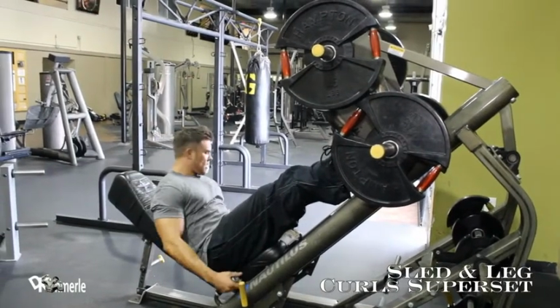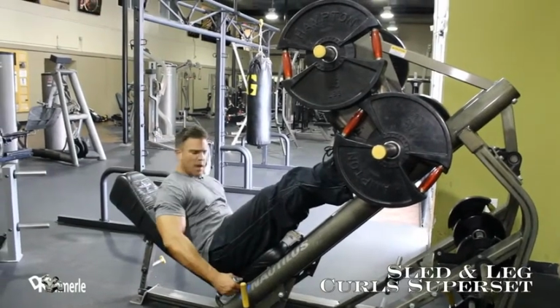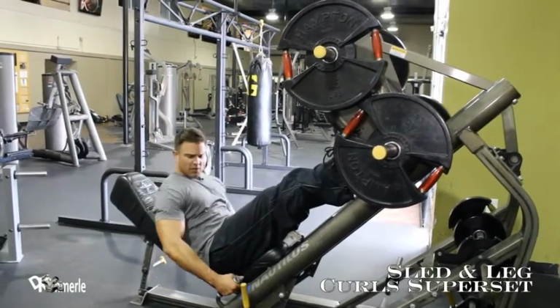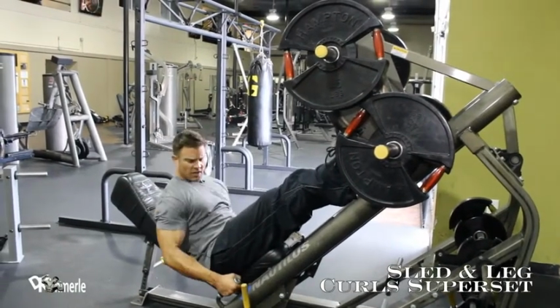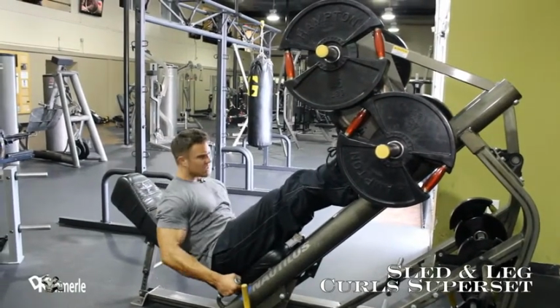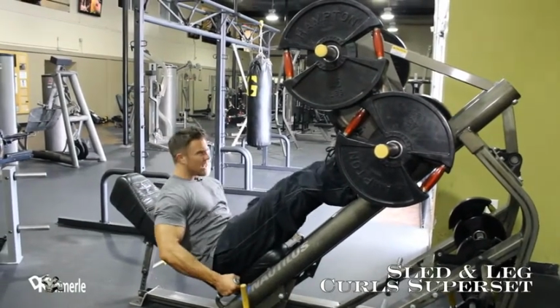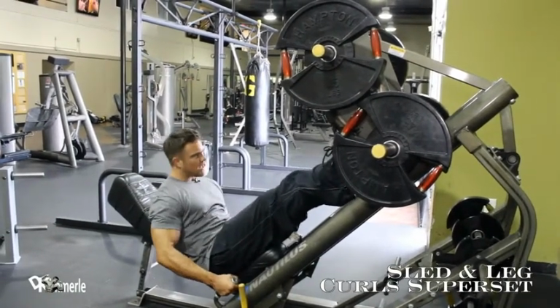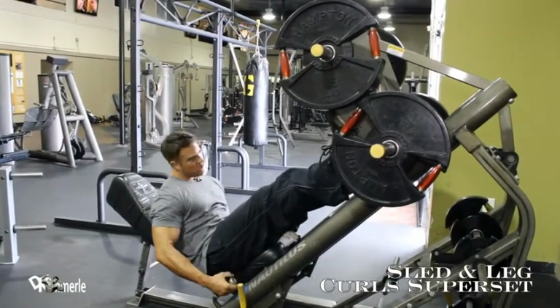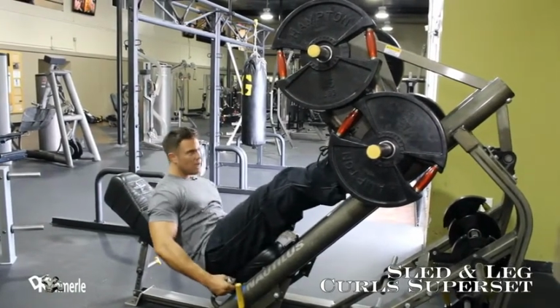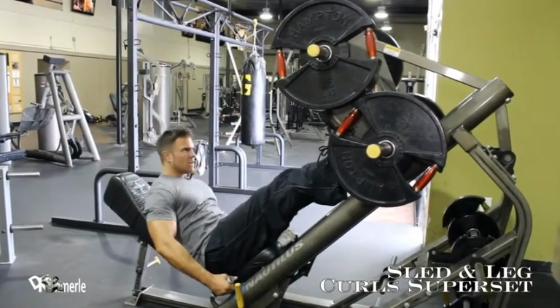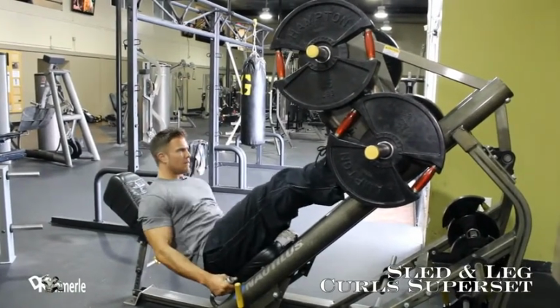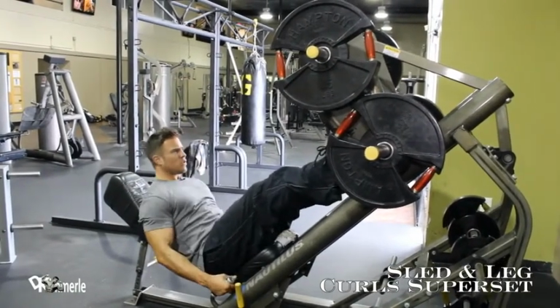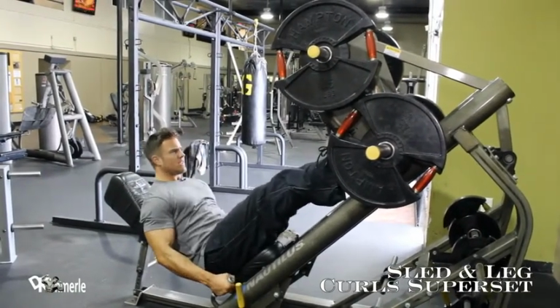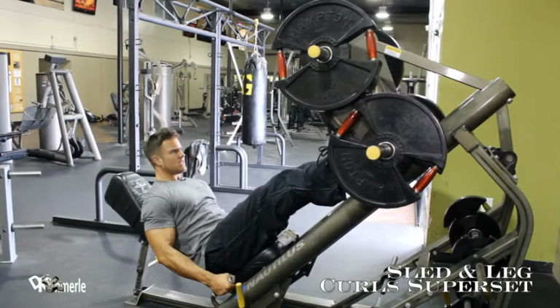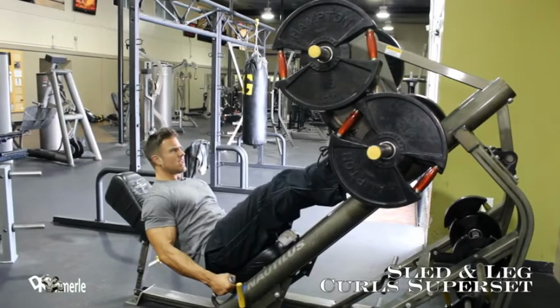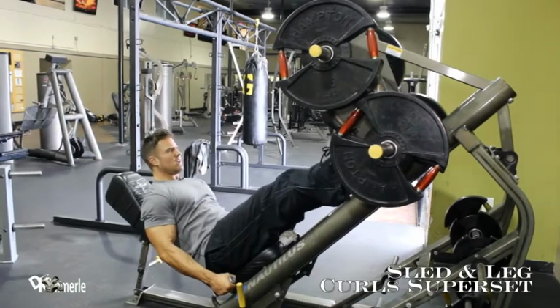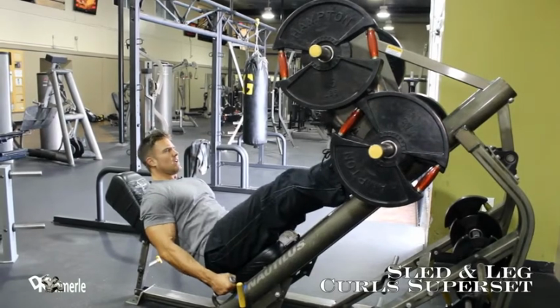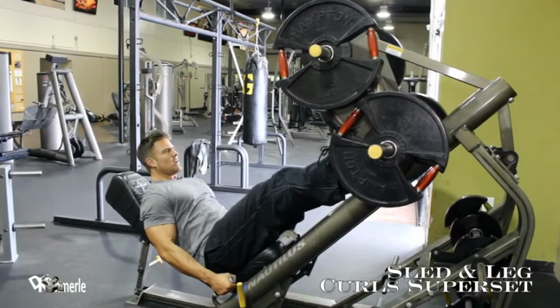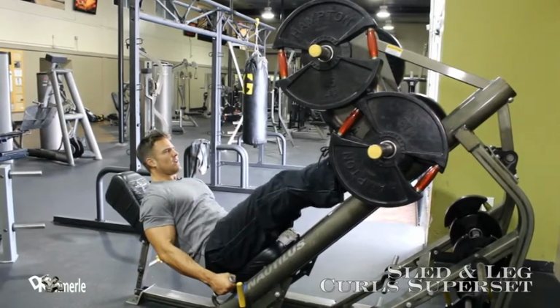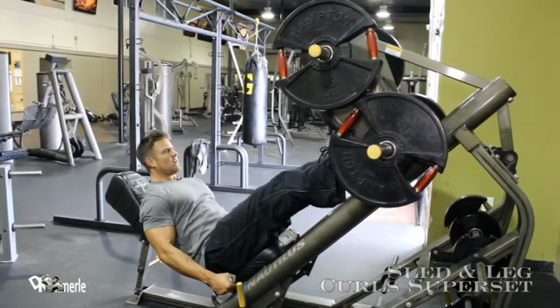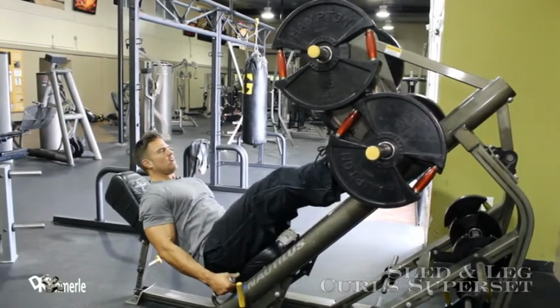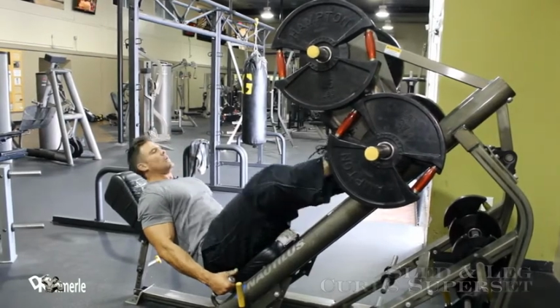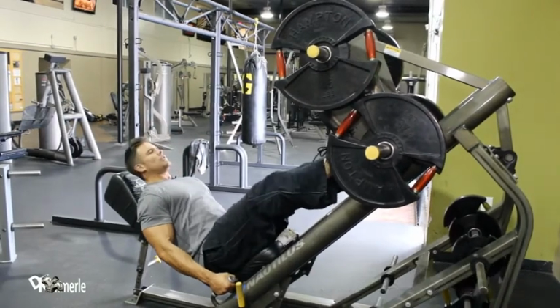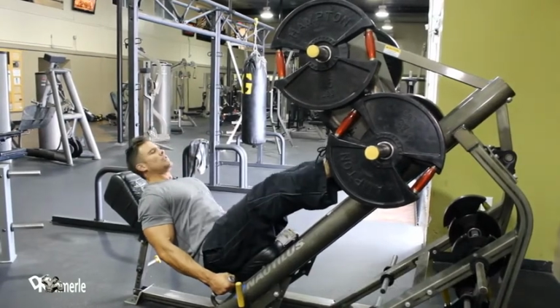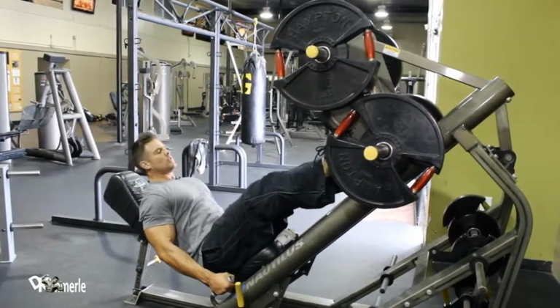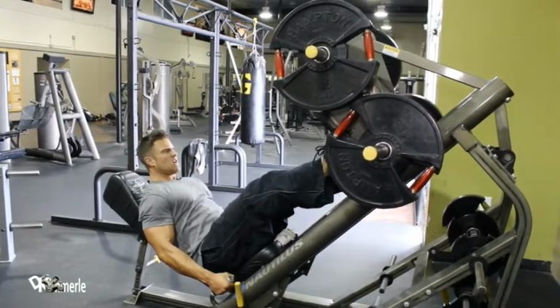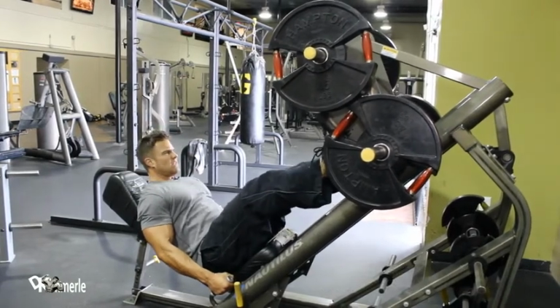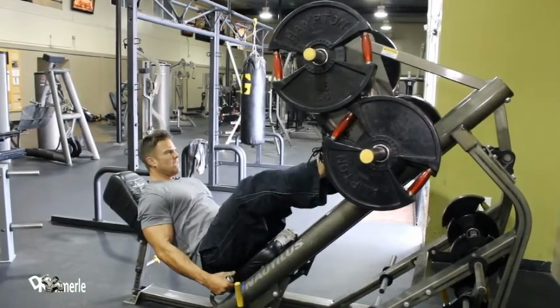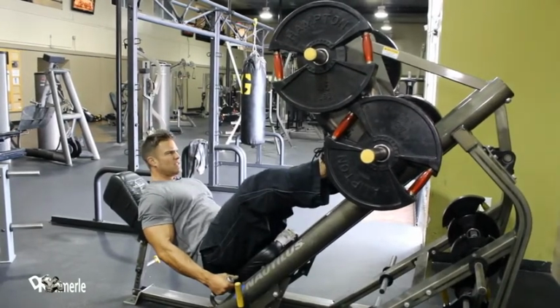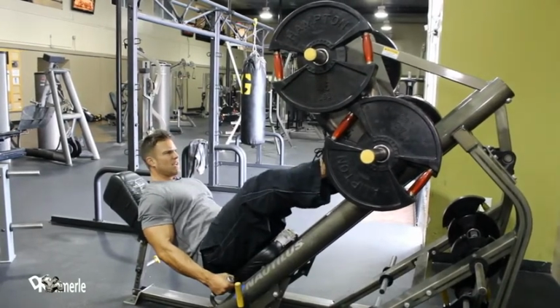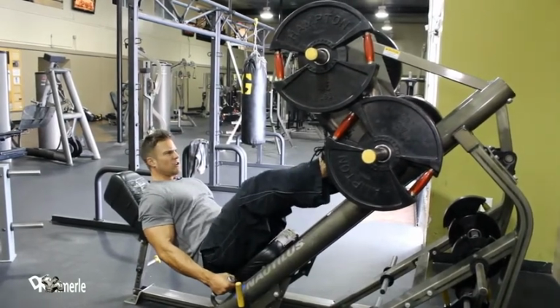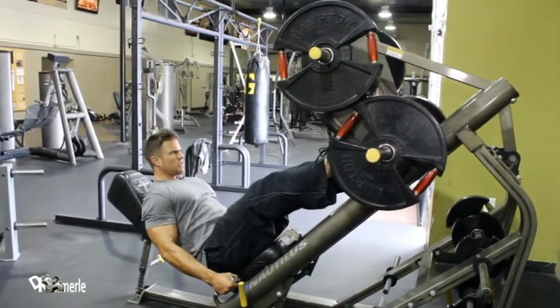Alright, moving on into sled. Got about 12 of these. Then get into some leg curls.